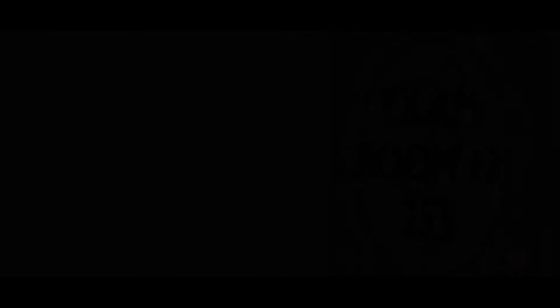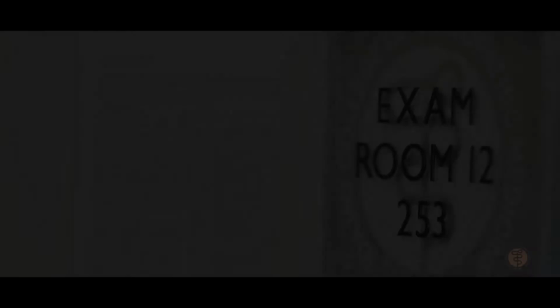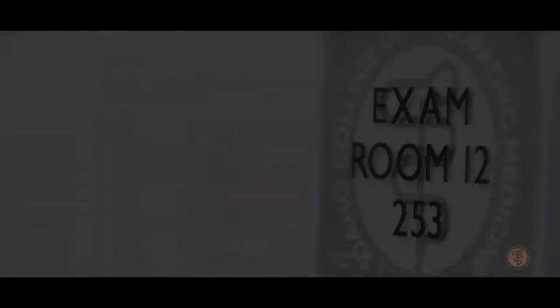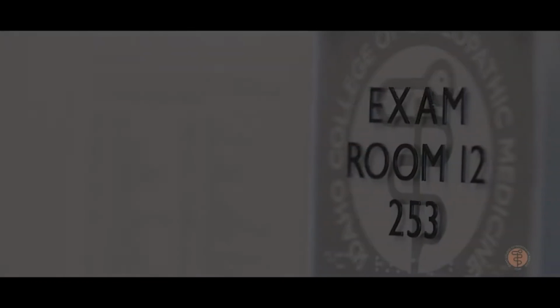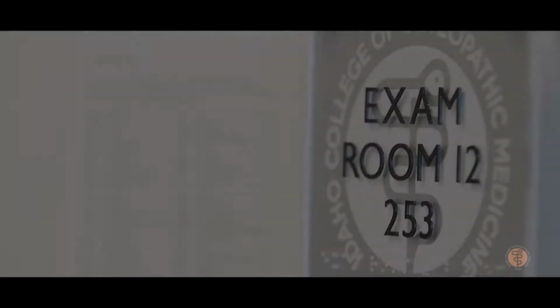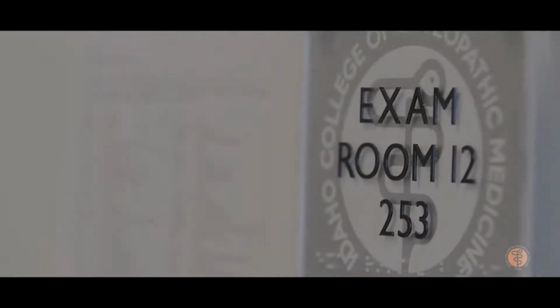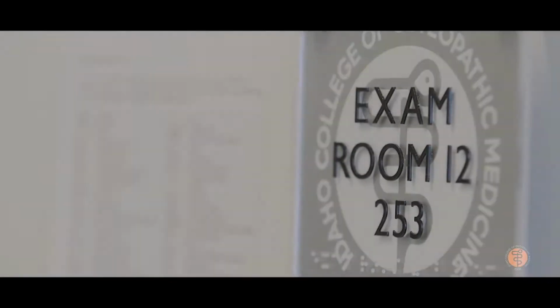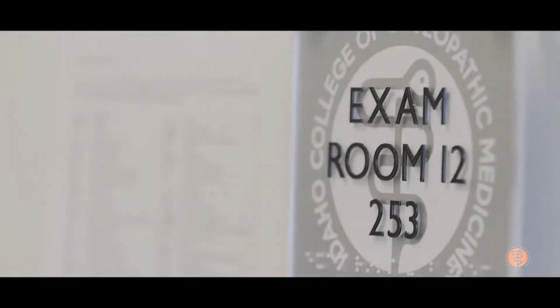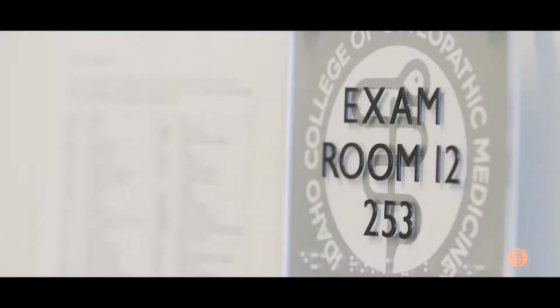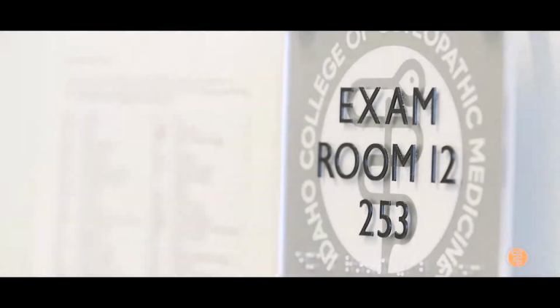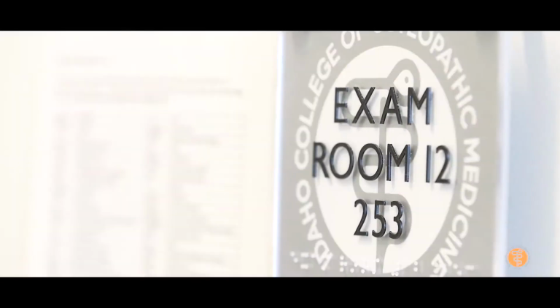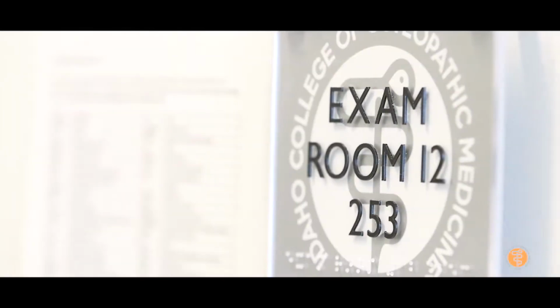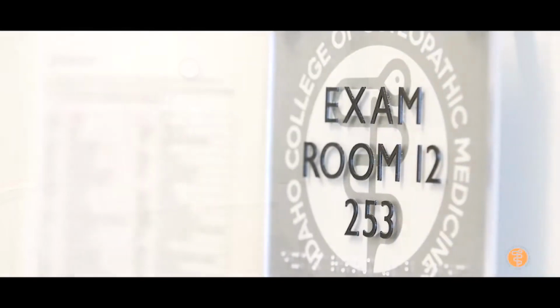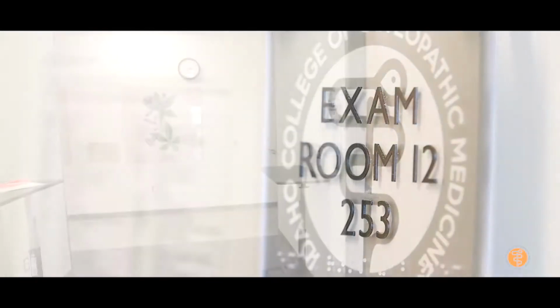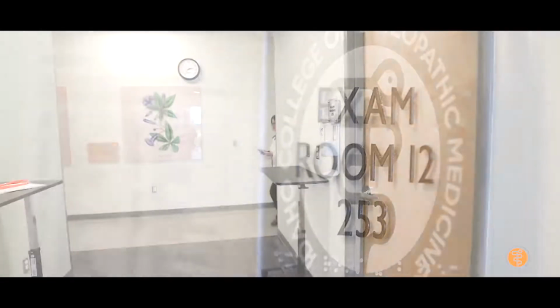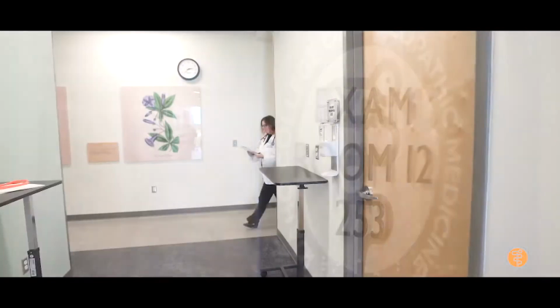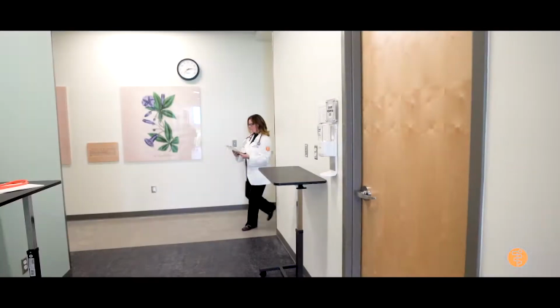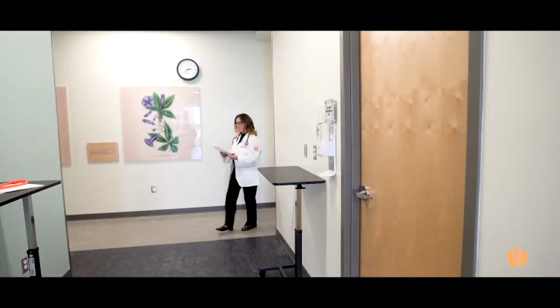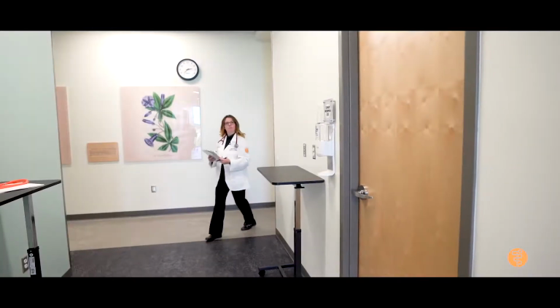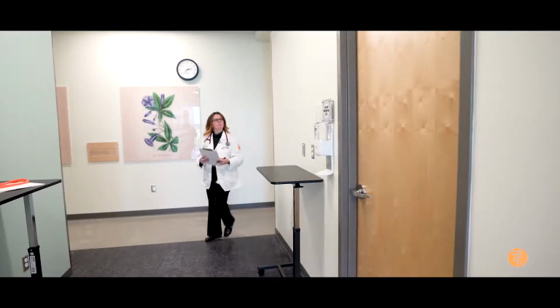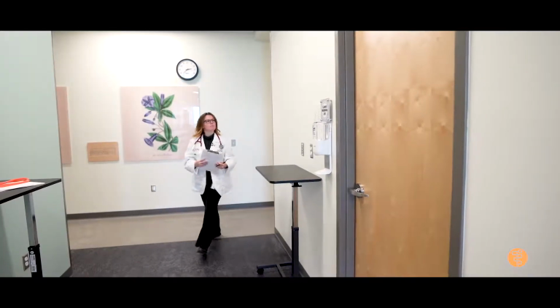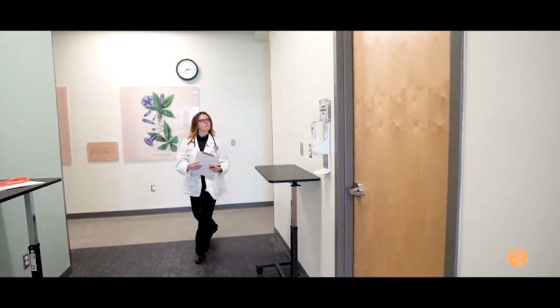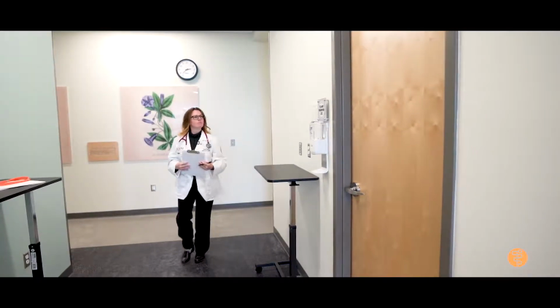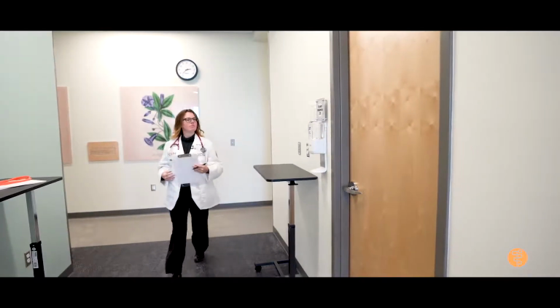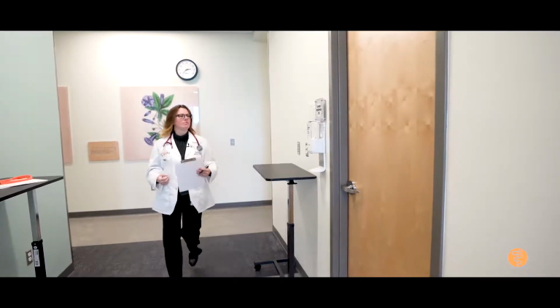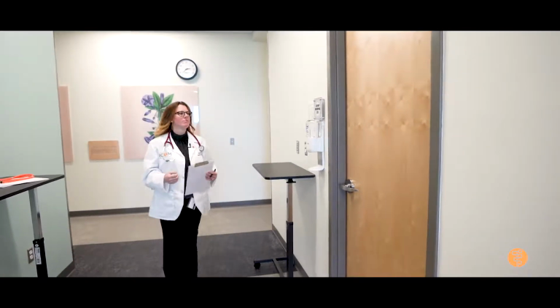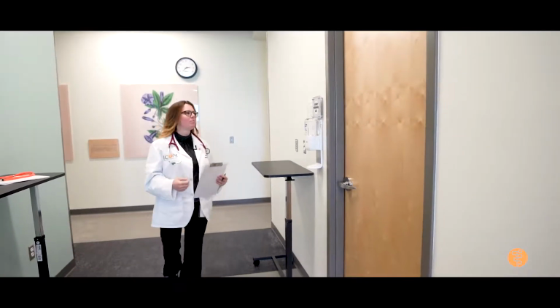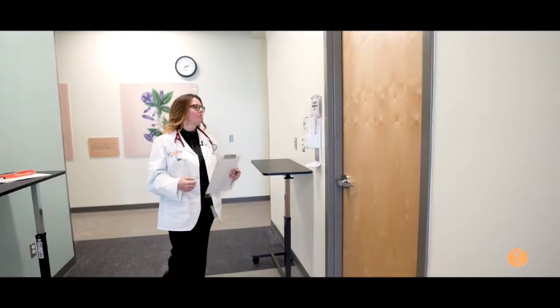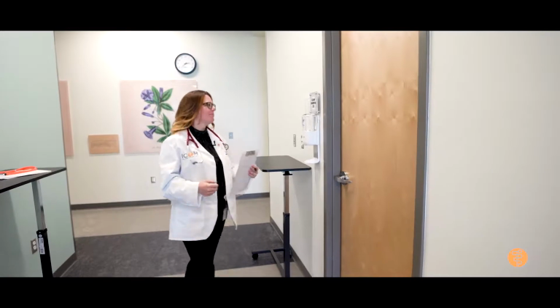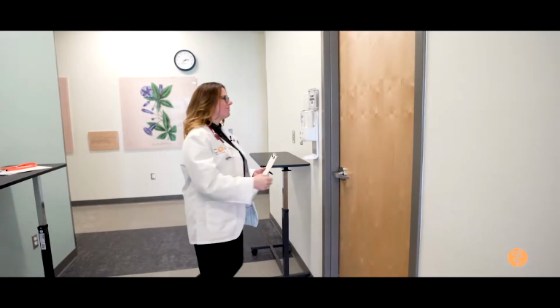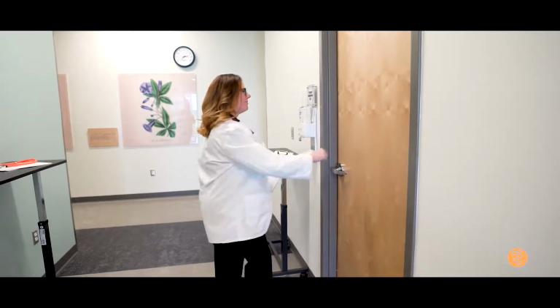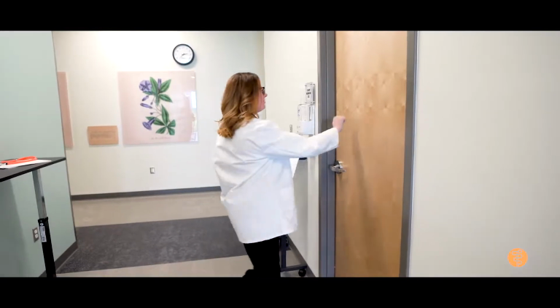You may begin your clinical encounter. The very first simulation, I was extremely nervous. You have 14 minutes.